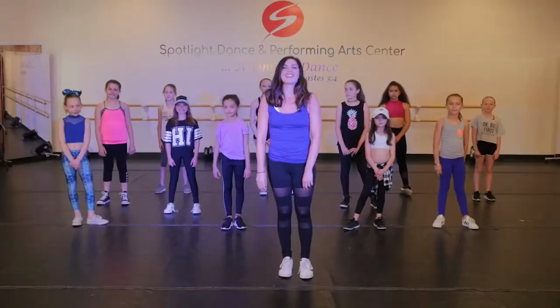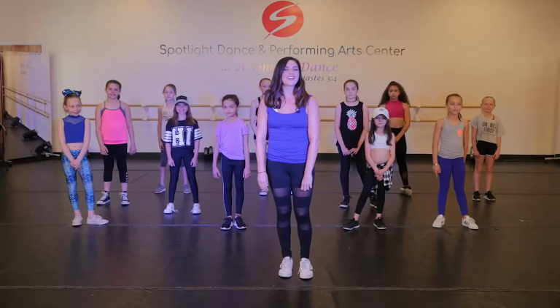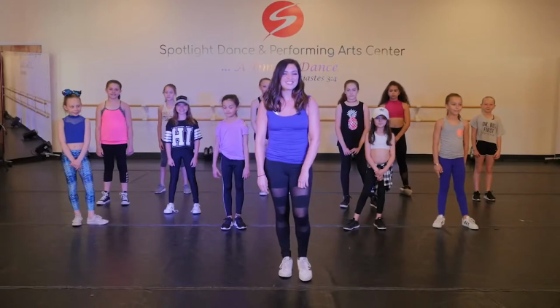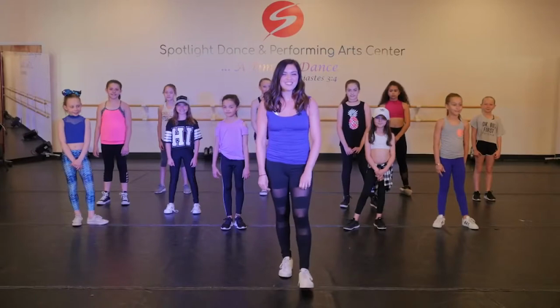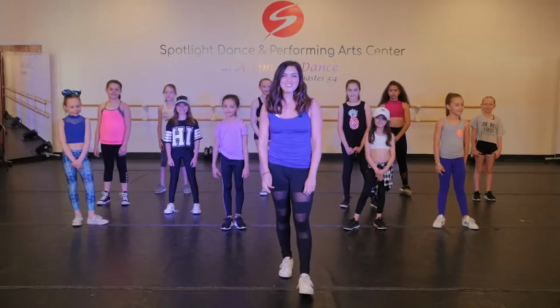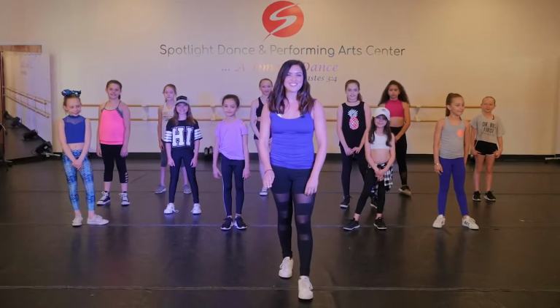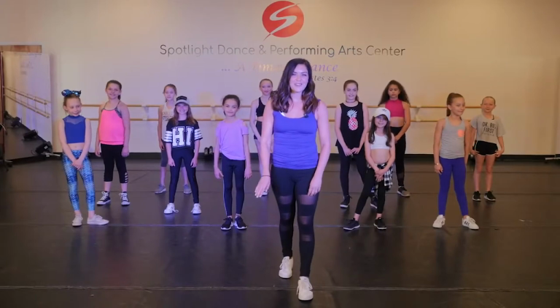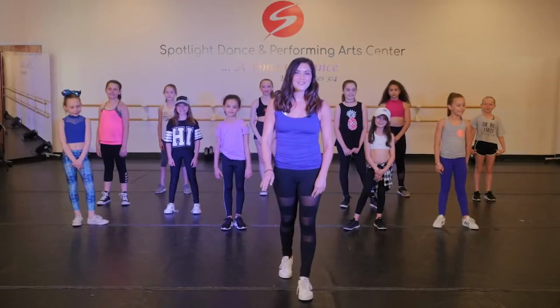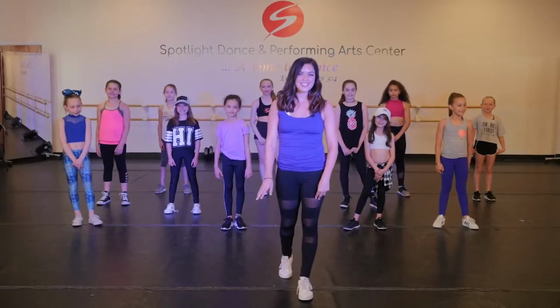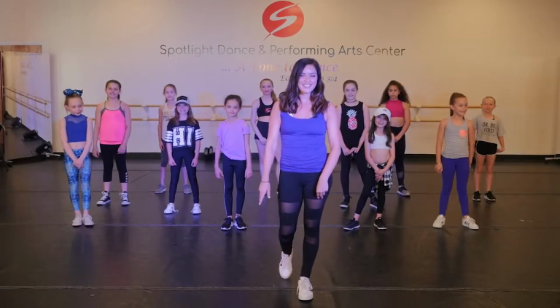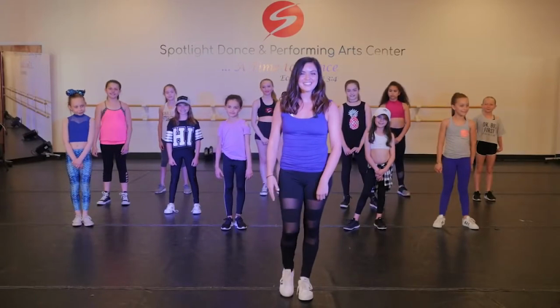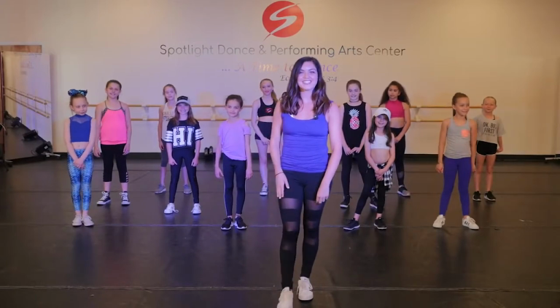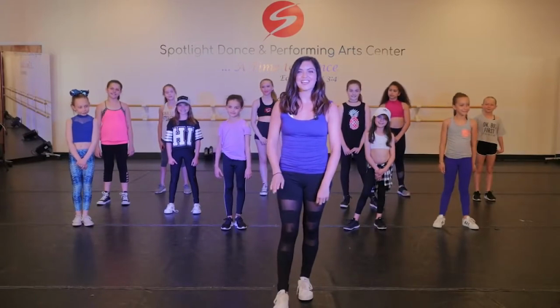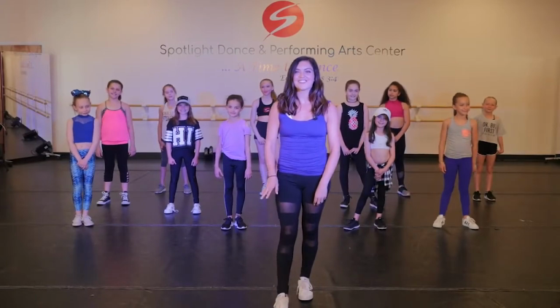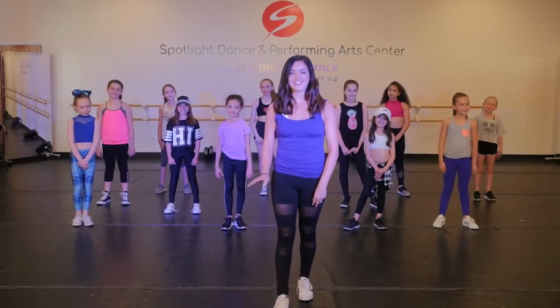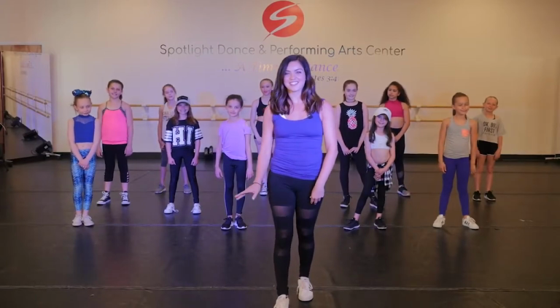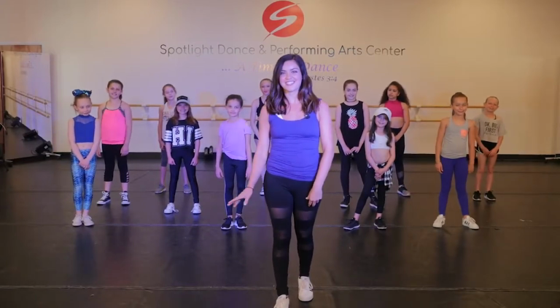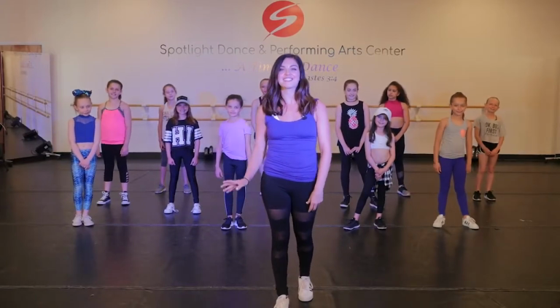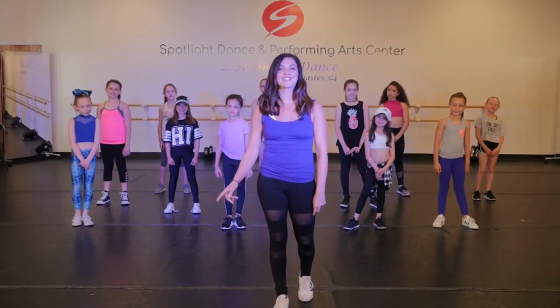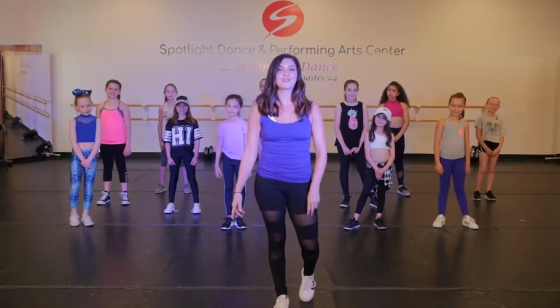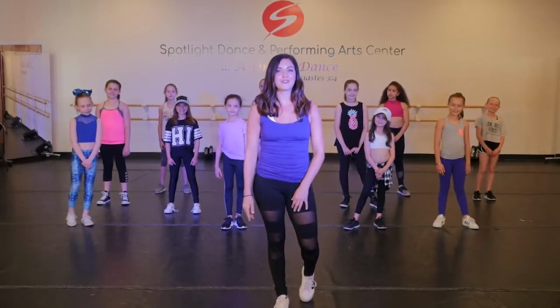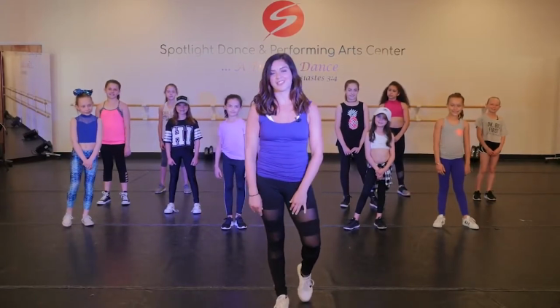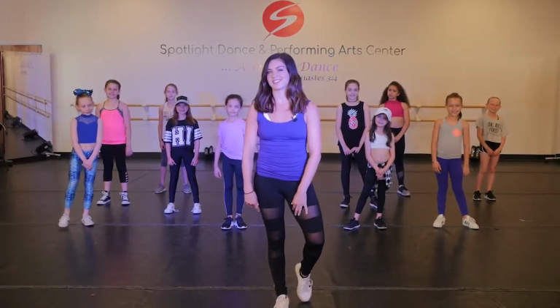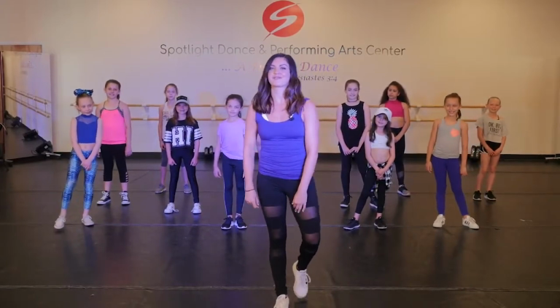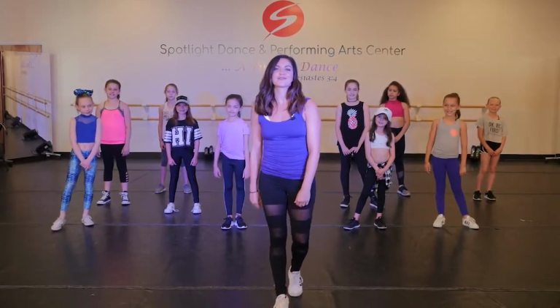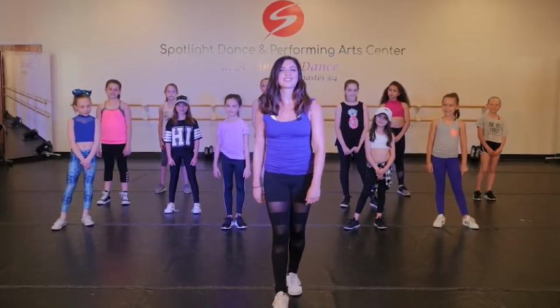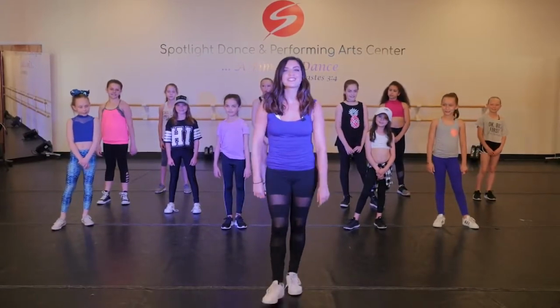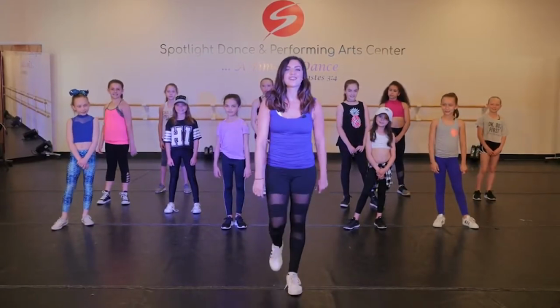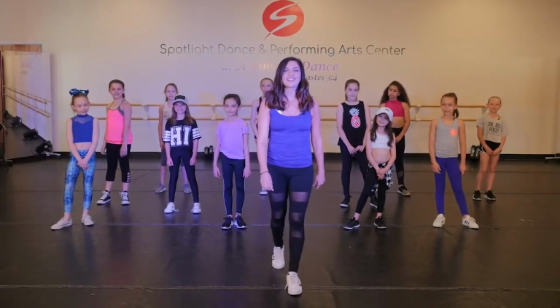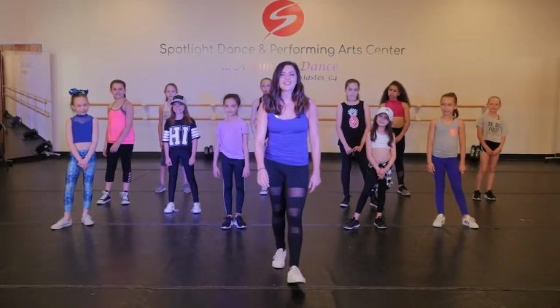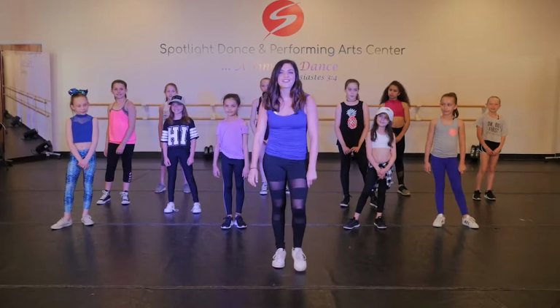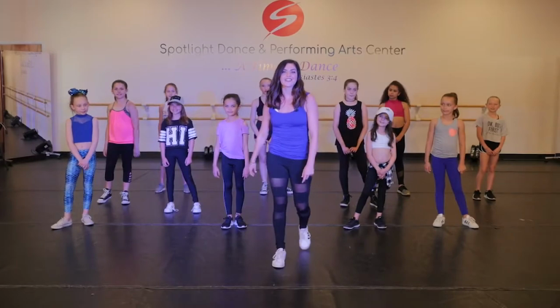Now it's time to learn this hip-hop routine. It's to Calvin Harris' Summer Remix. So here we go.